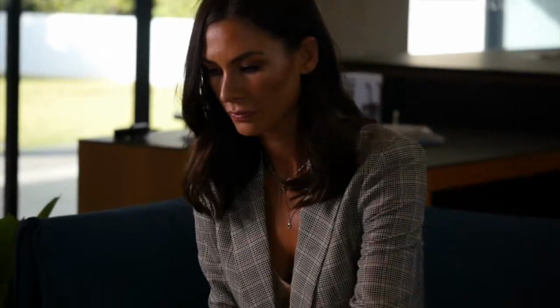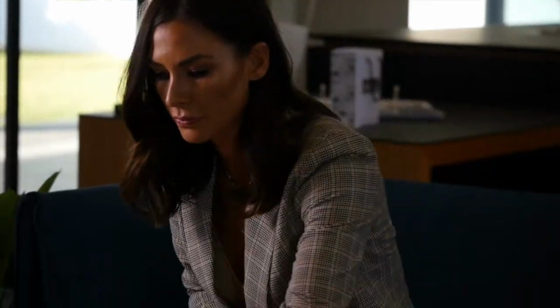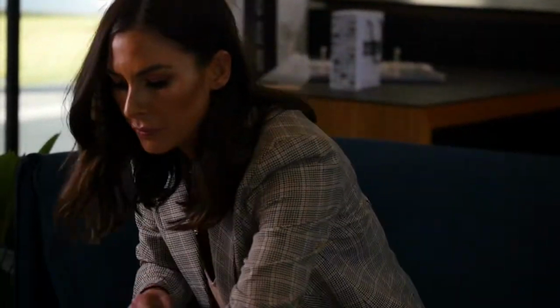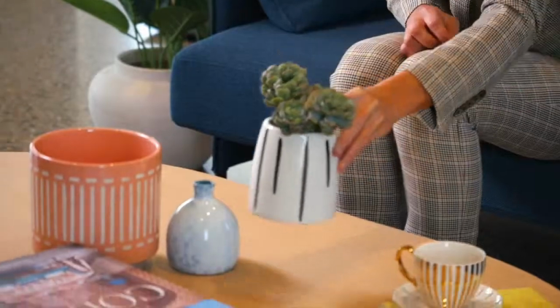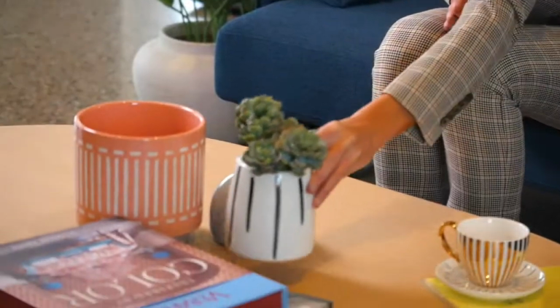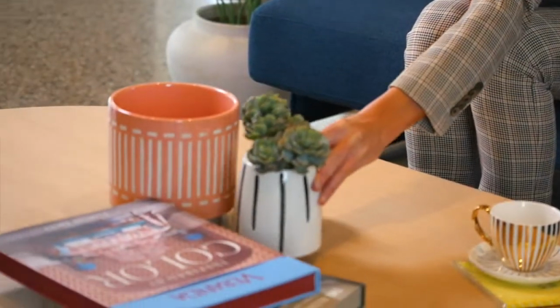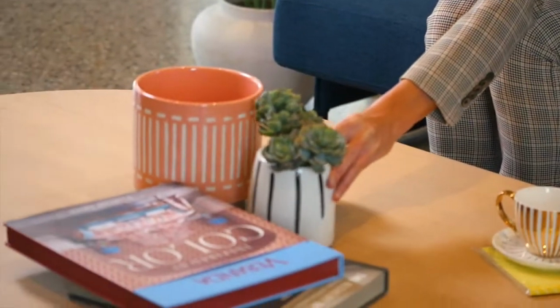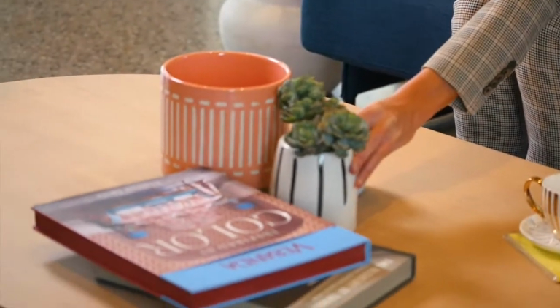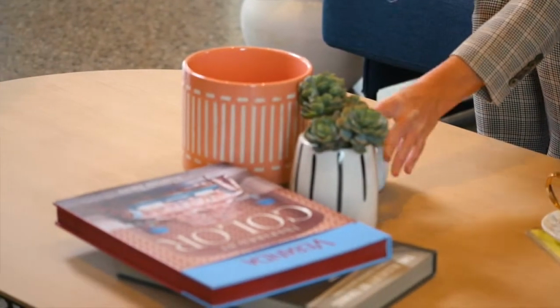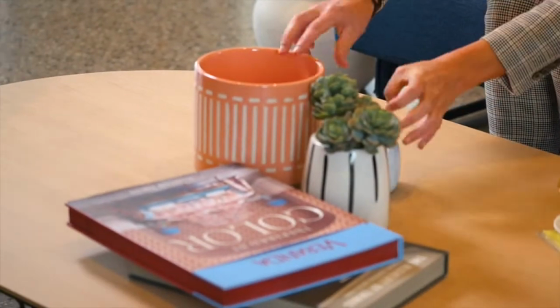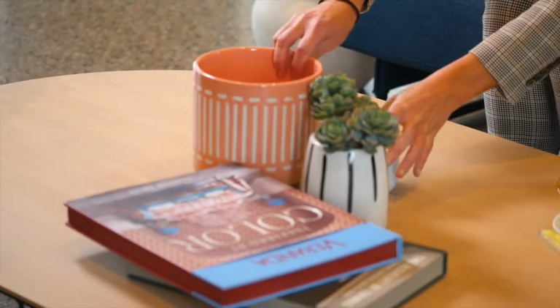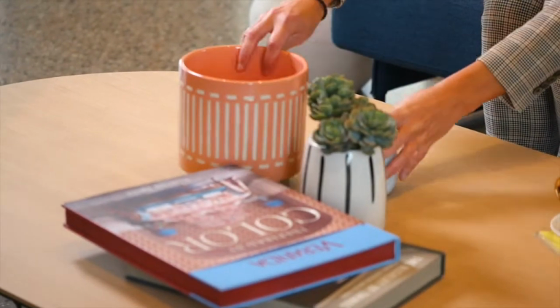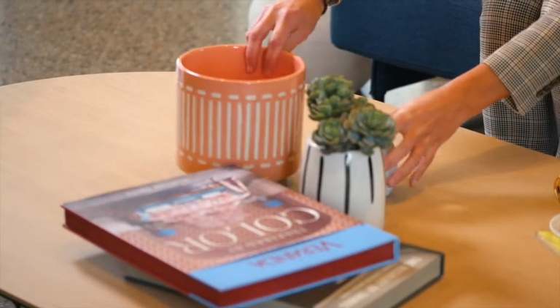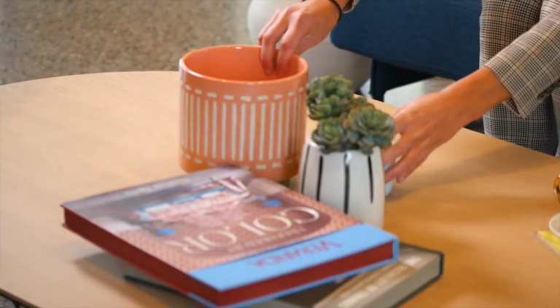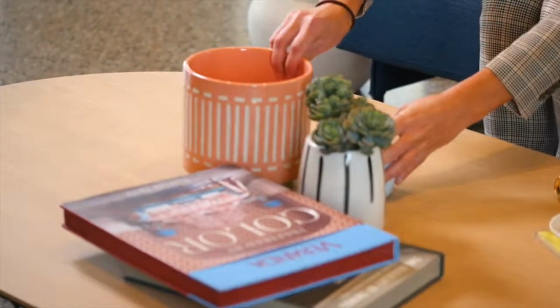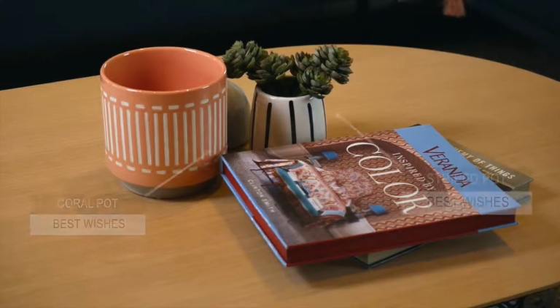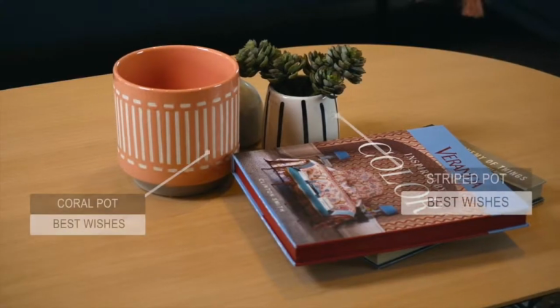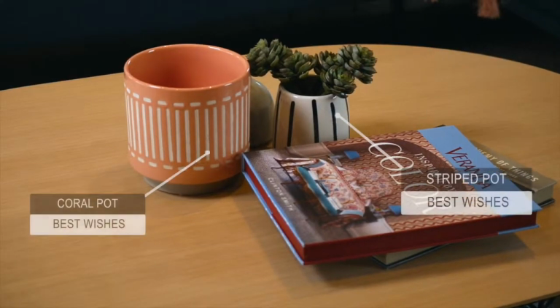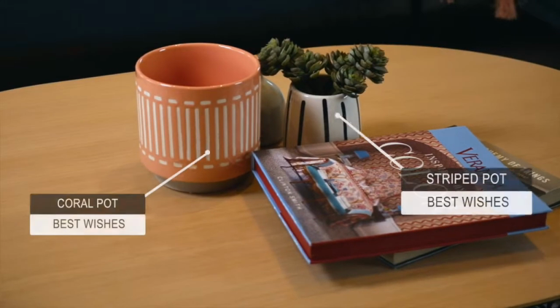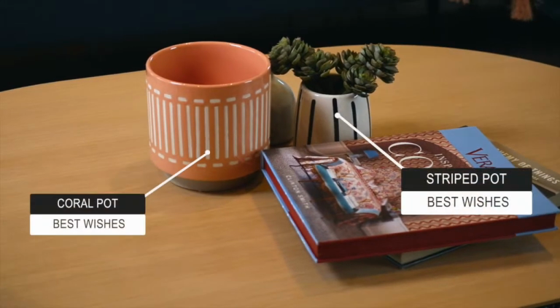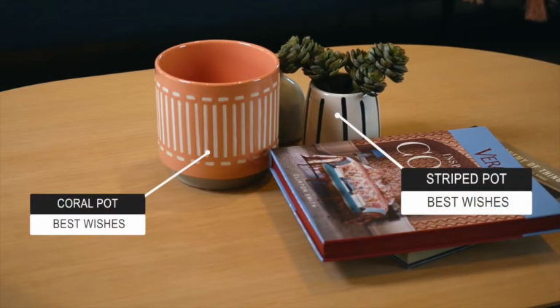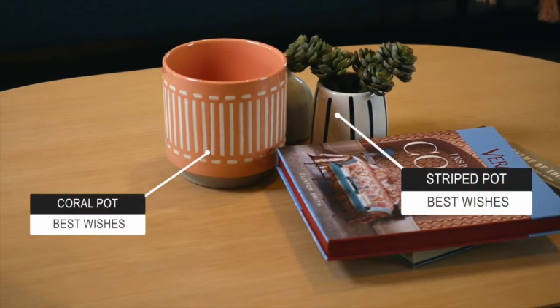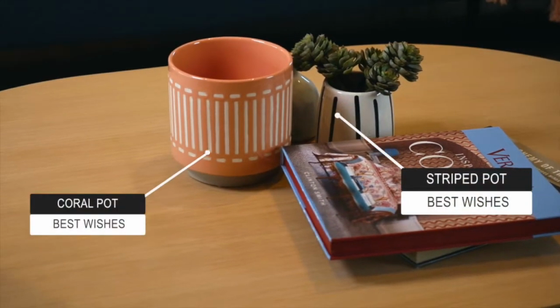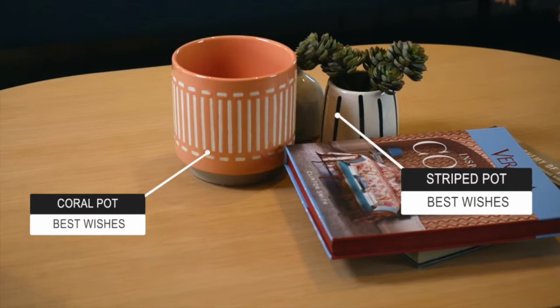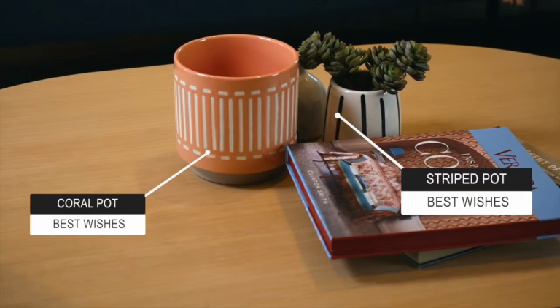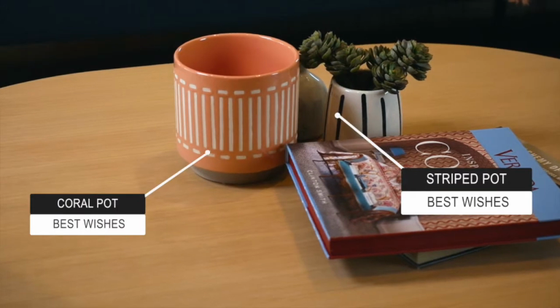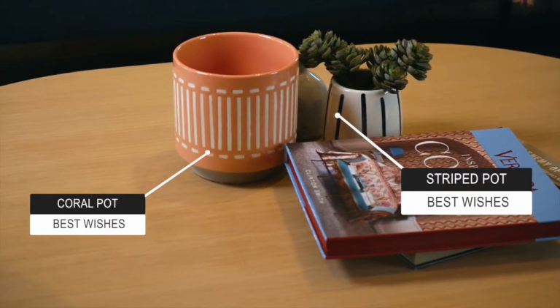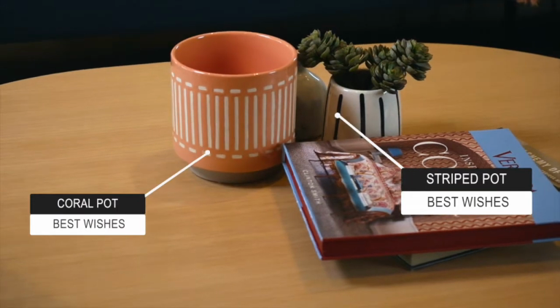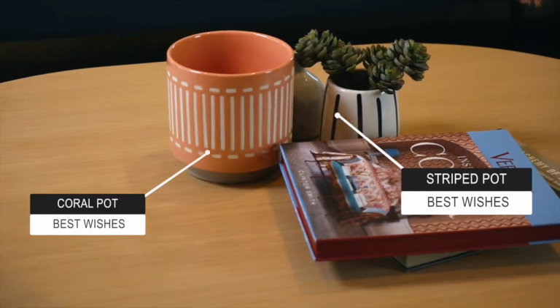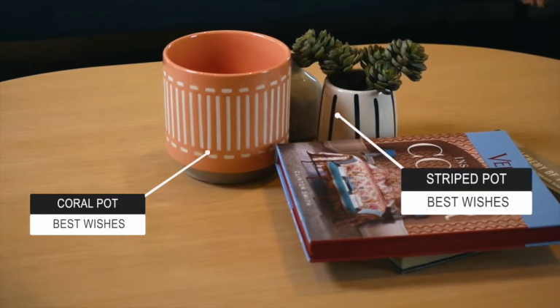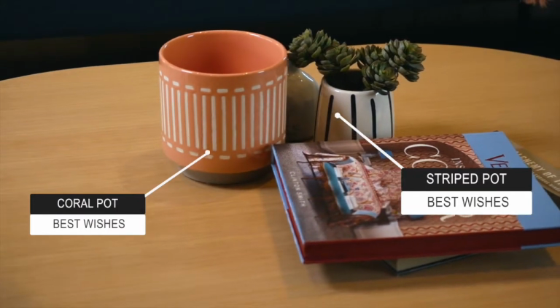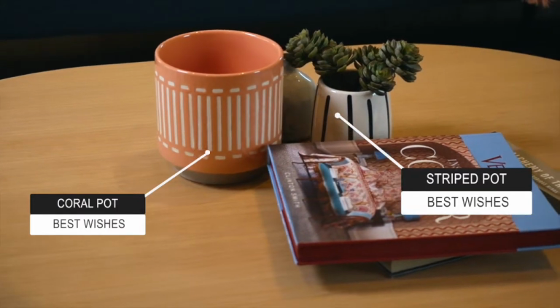The most popular colour in the lounge room at the moment is coral, and it's actually really nice for winter and will probably carry through to summer as well.